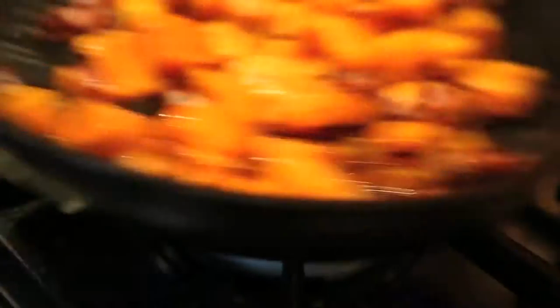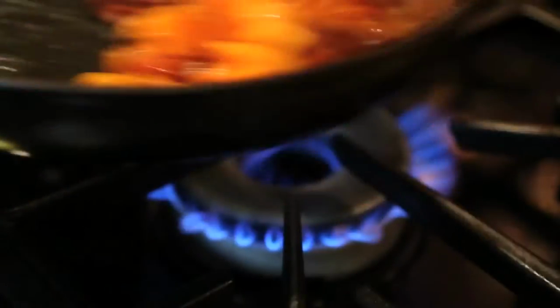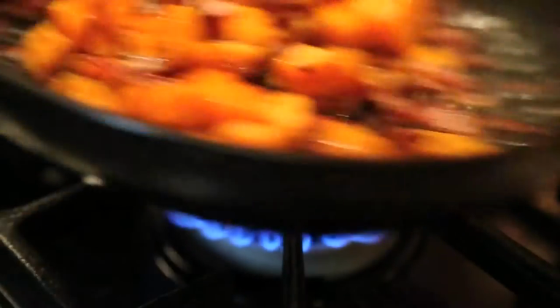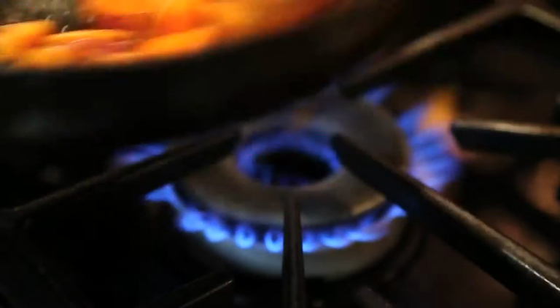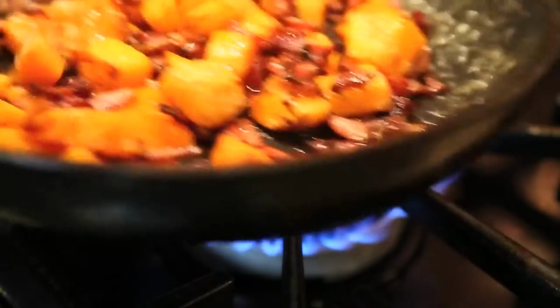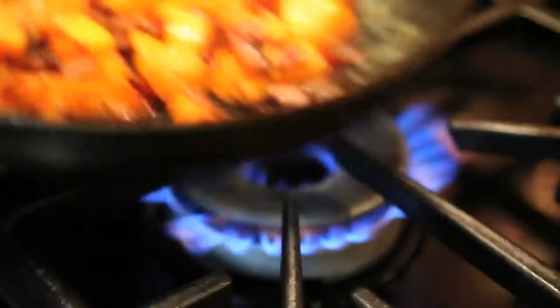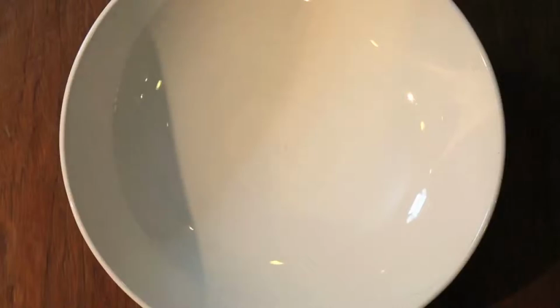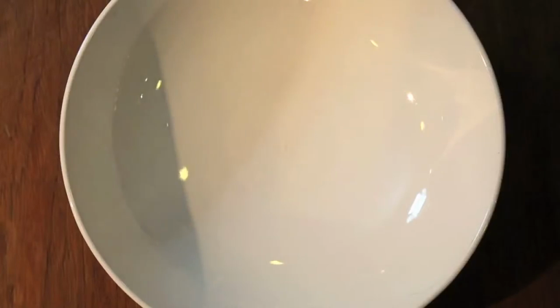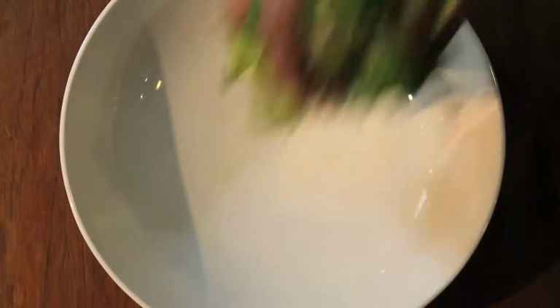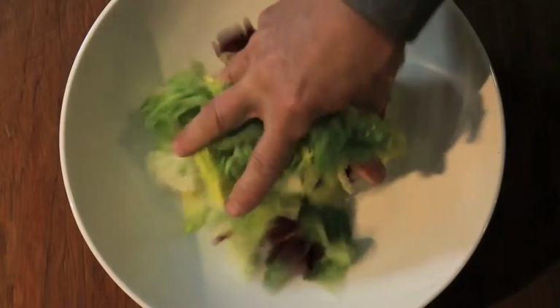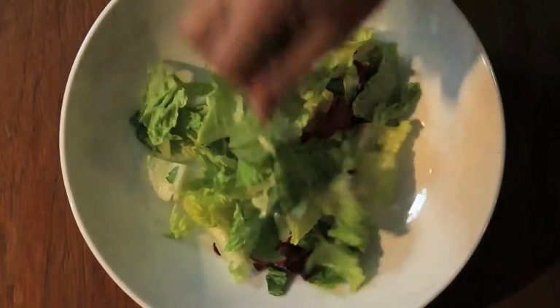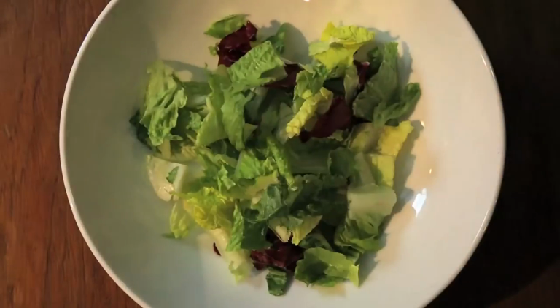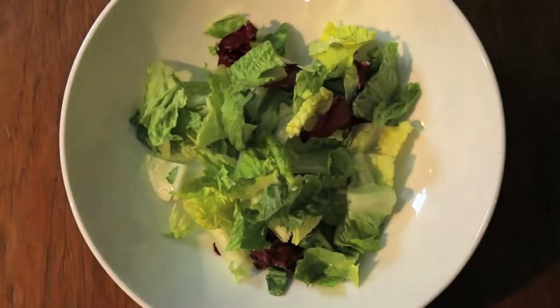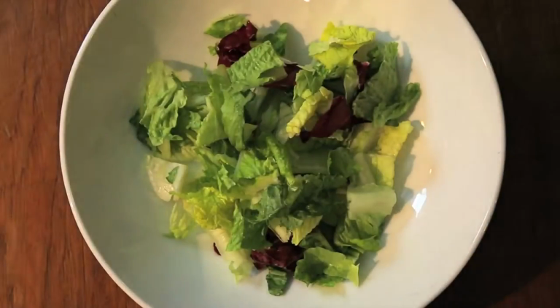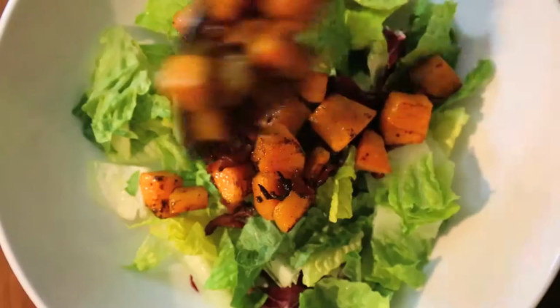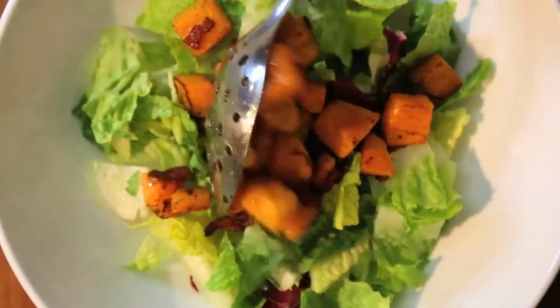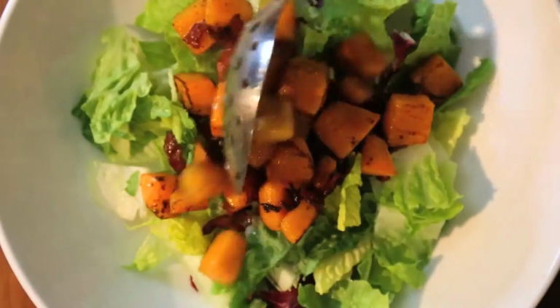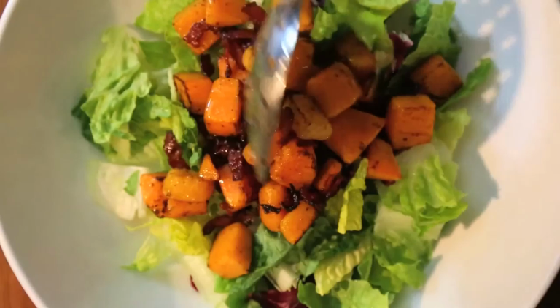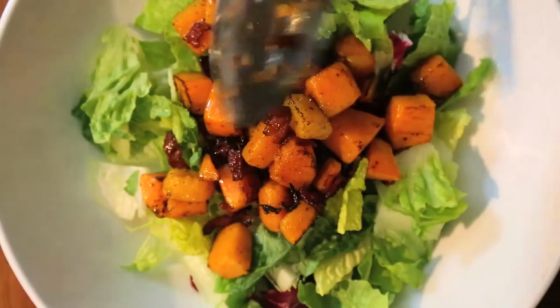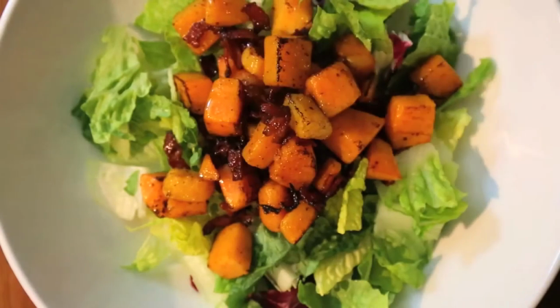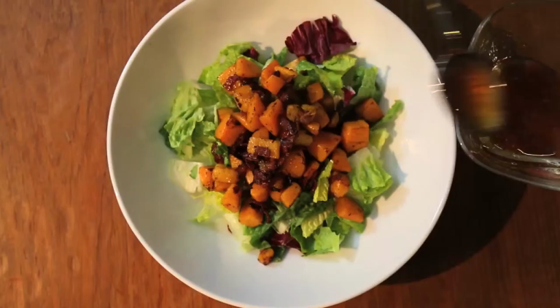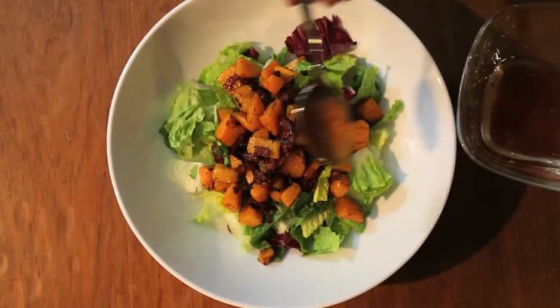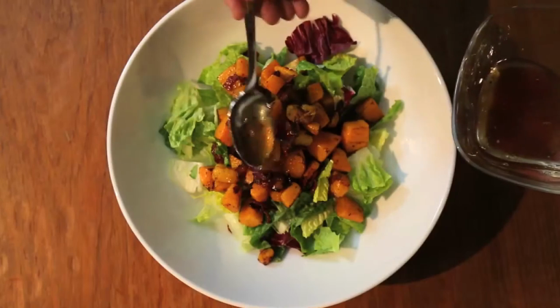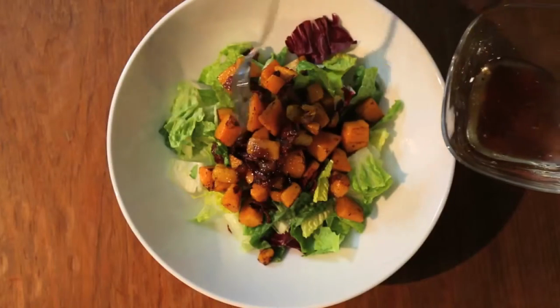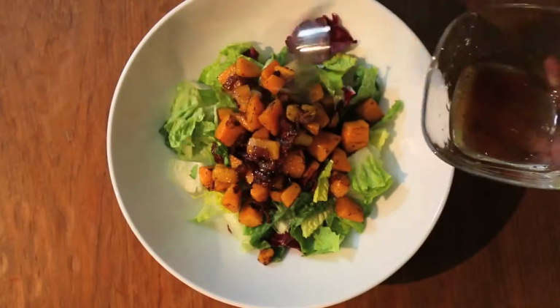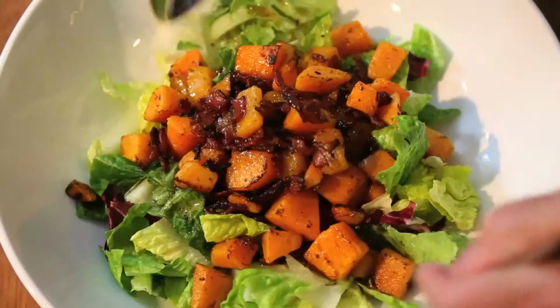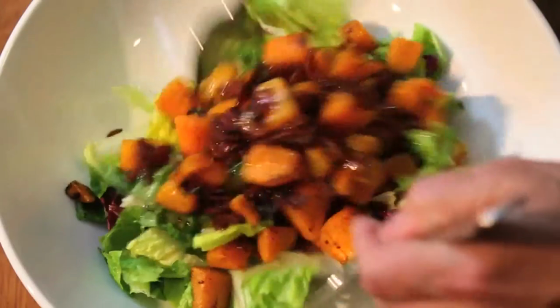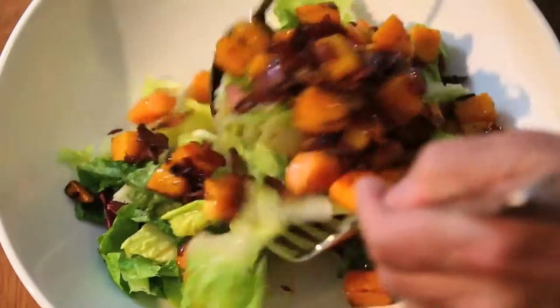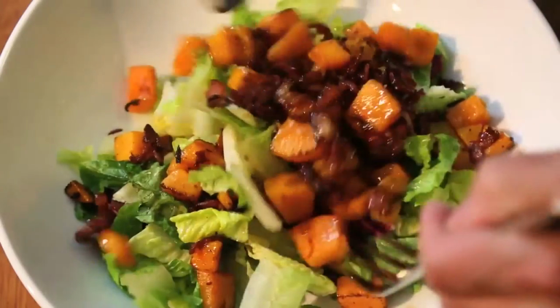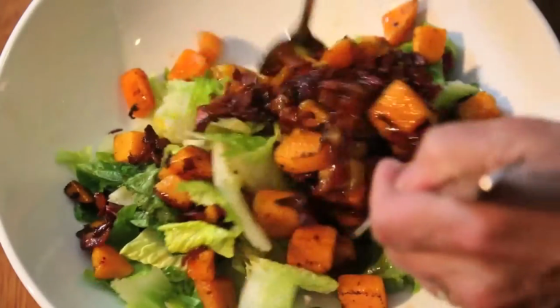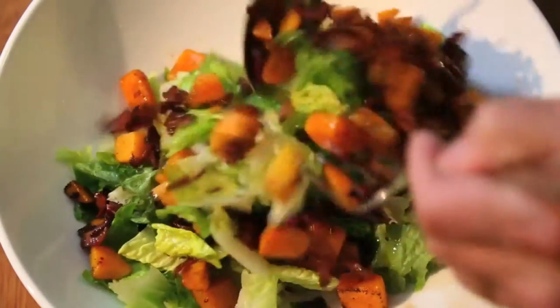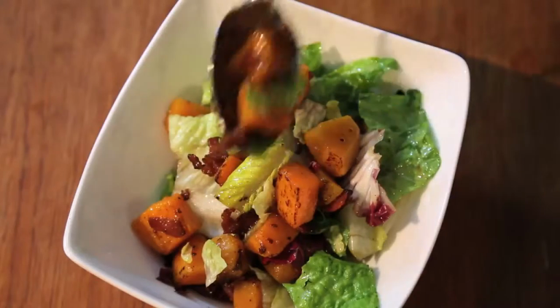Remove from heat, put salad greens in a bowl, add the squash and bacon, some of the dressing, toss well, and plate.